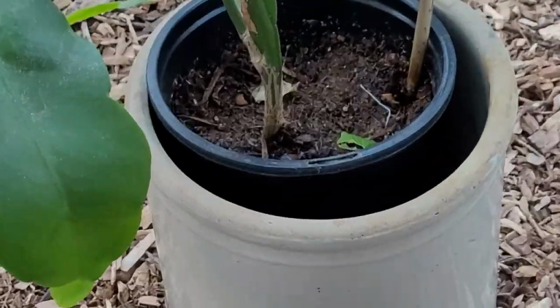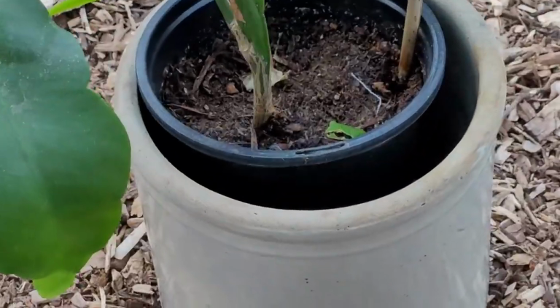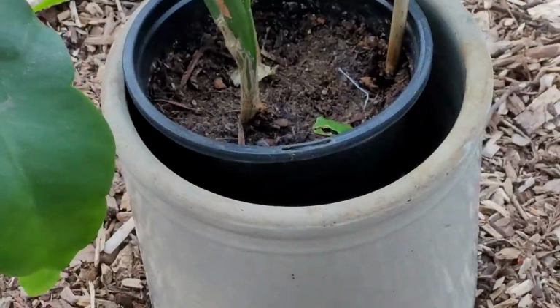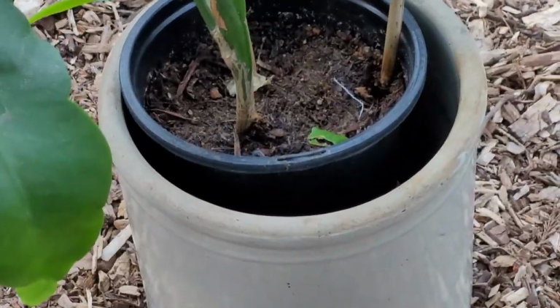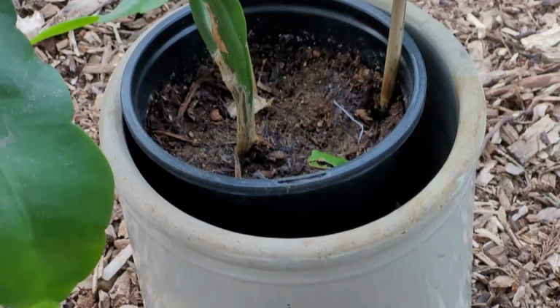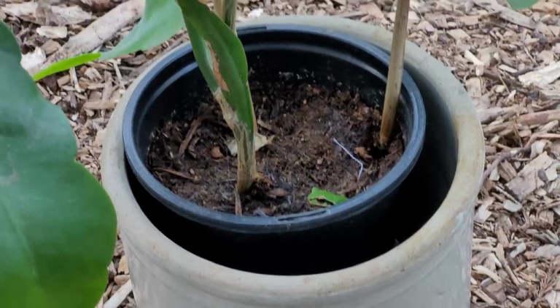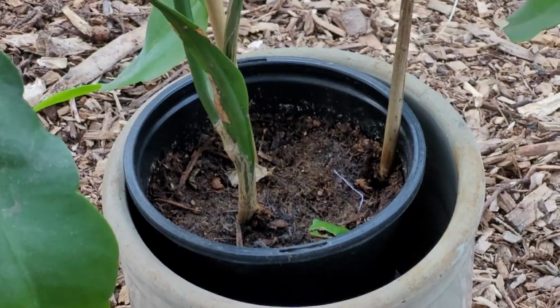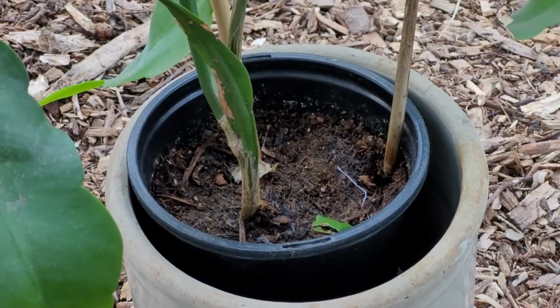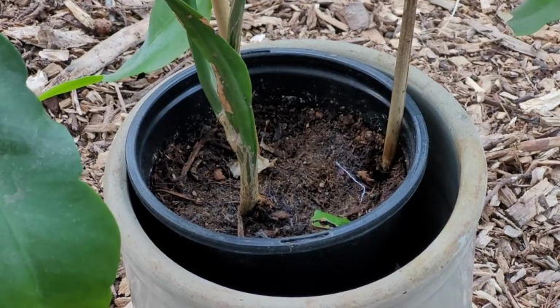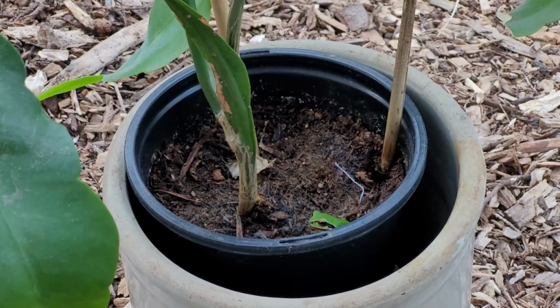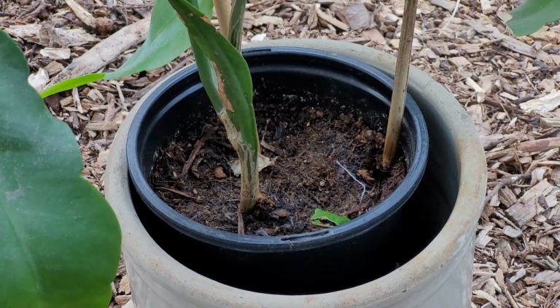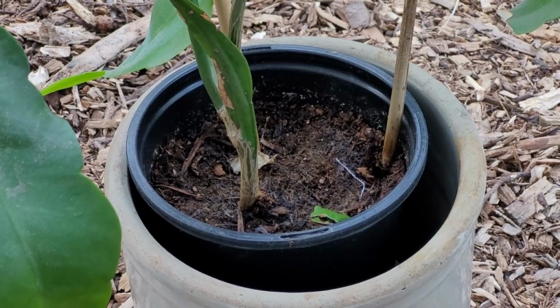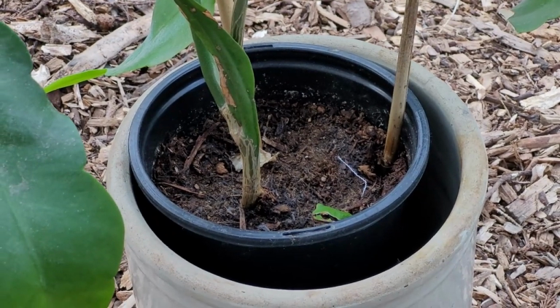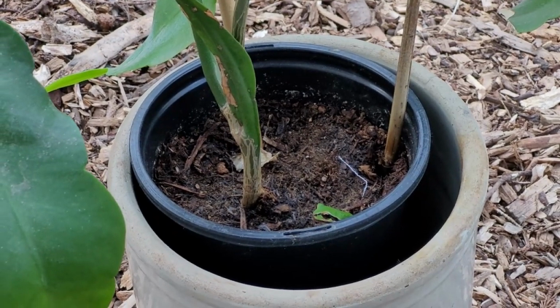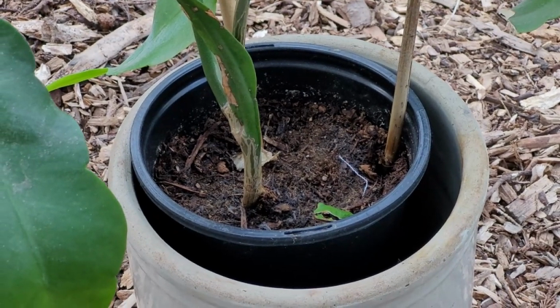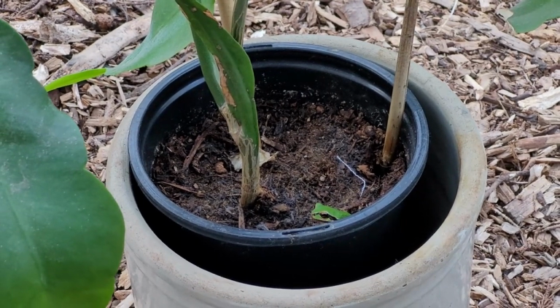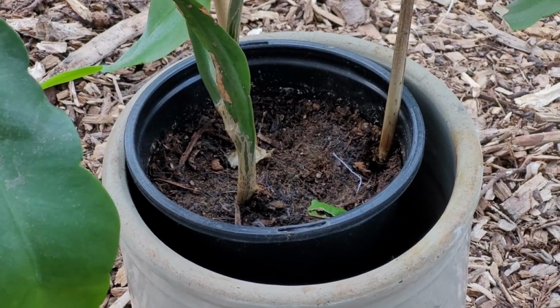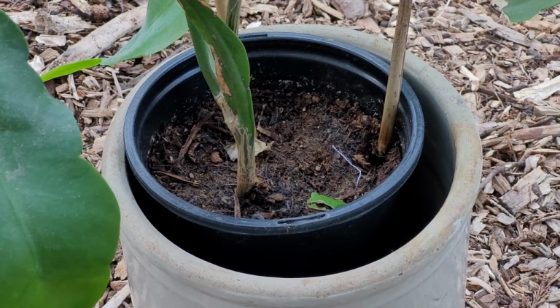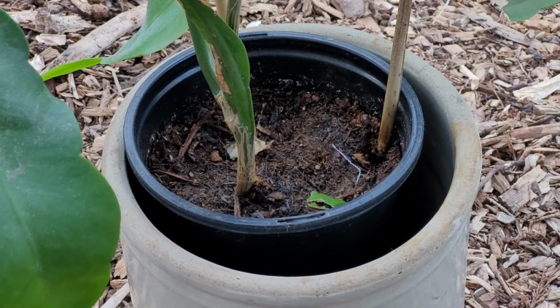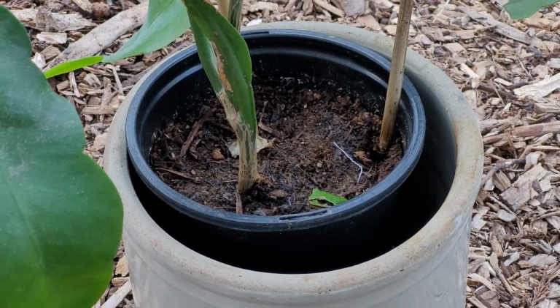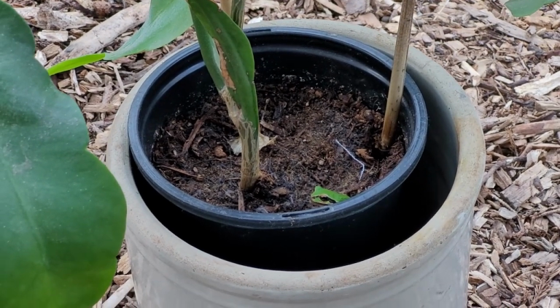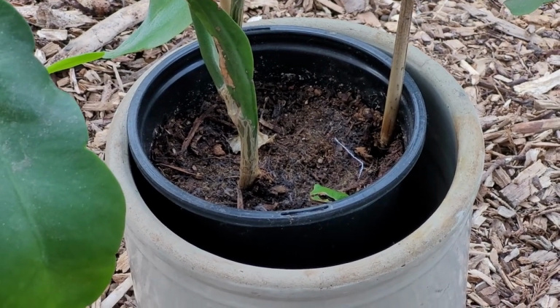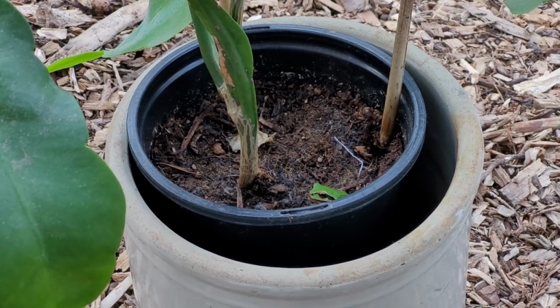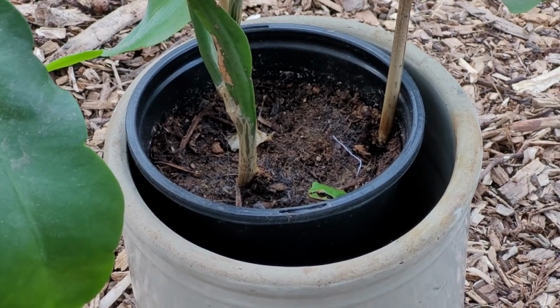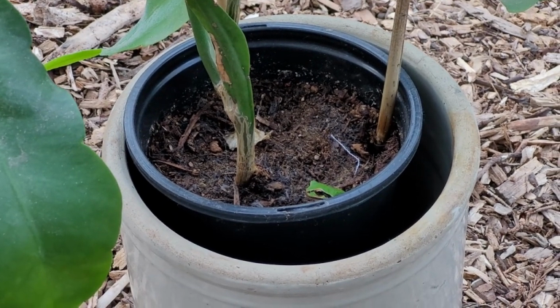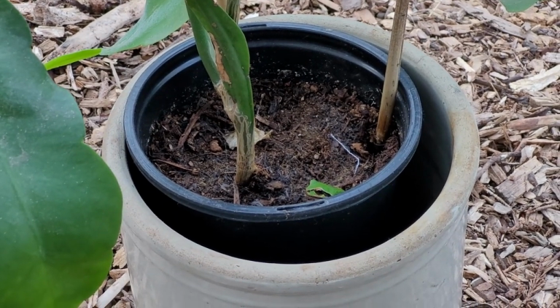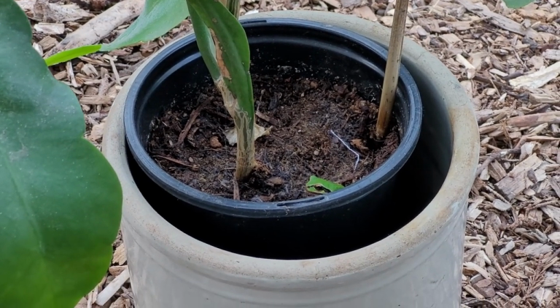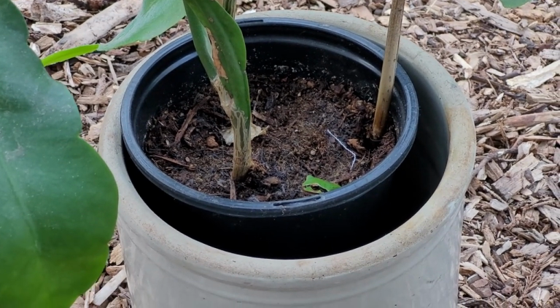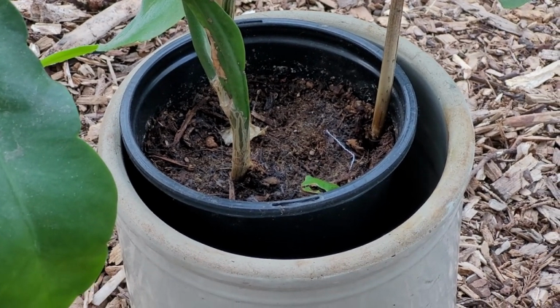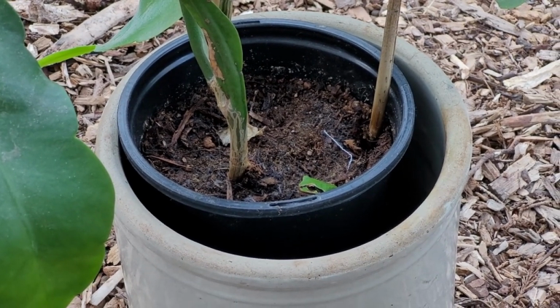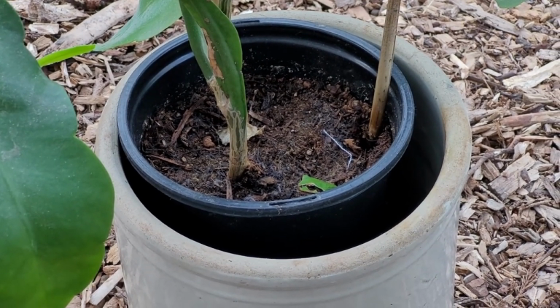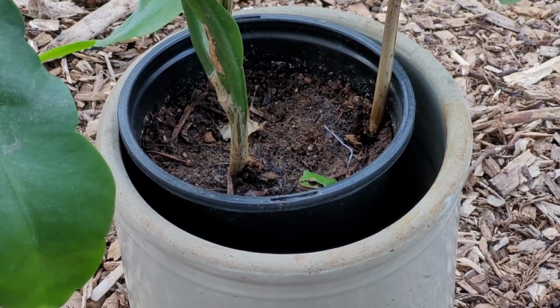Another frog in the house plant again. I moved it to the greenhouse until the frog jumped out.